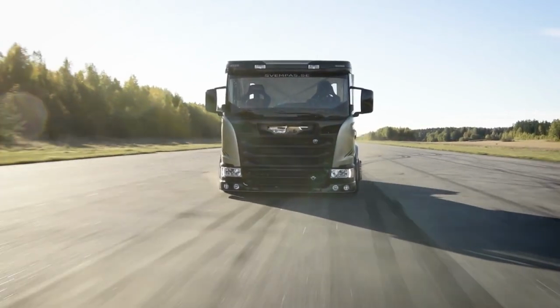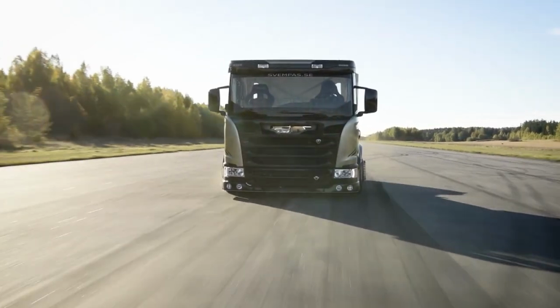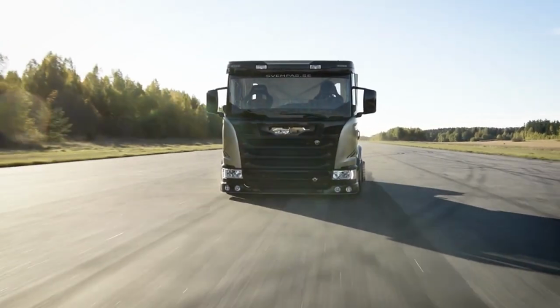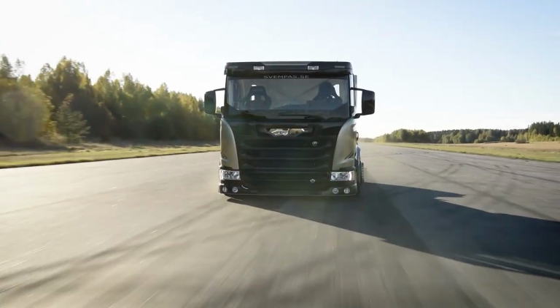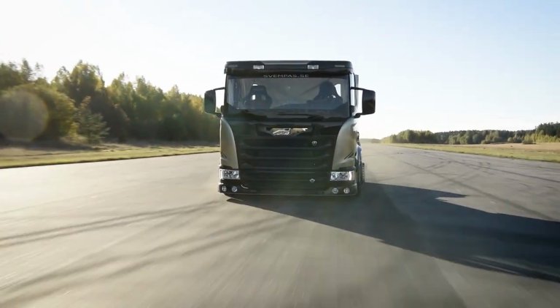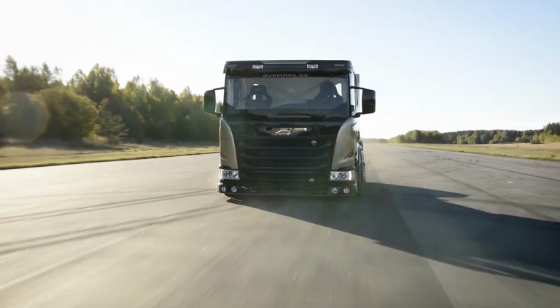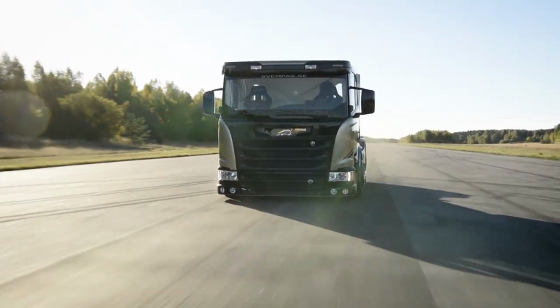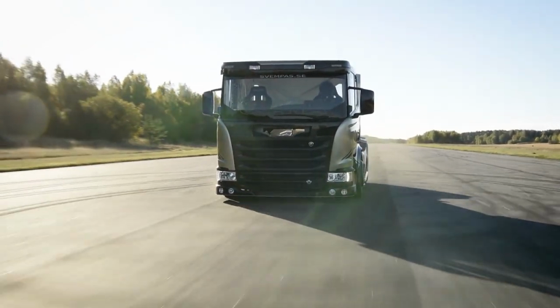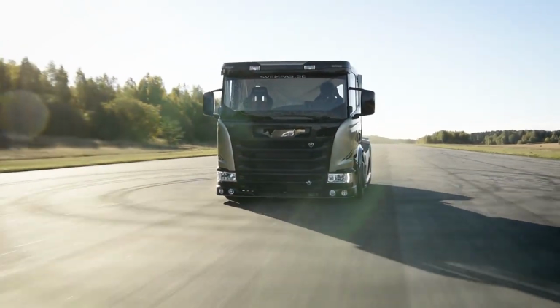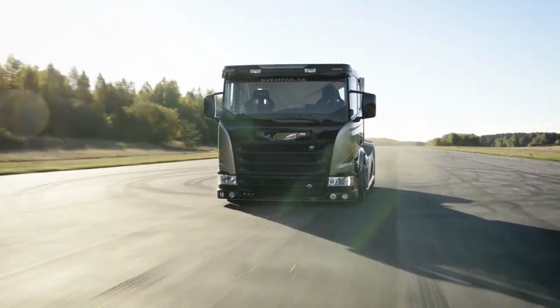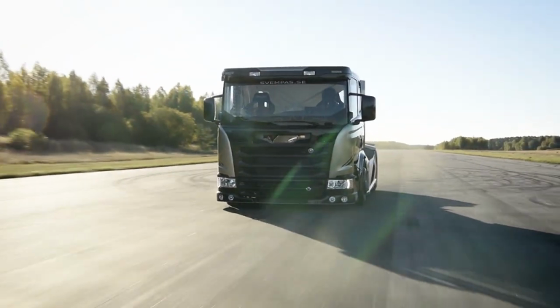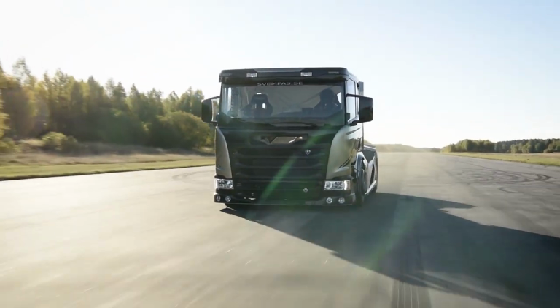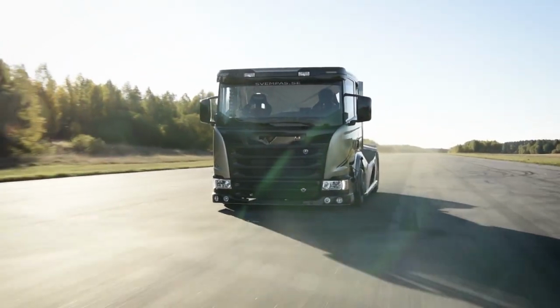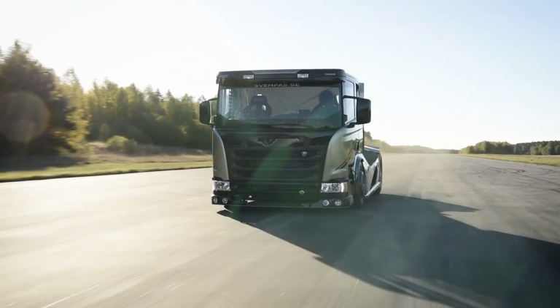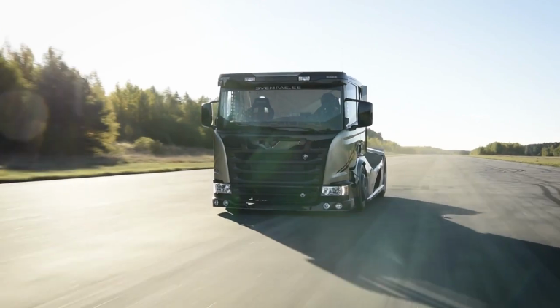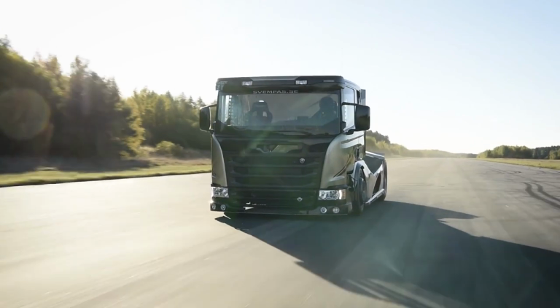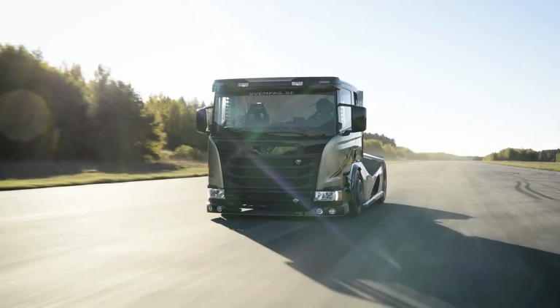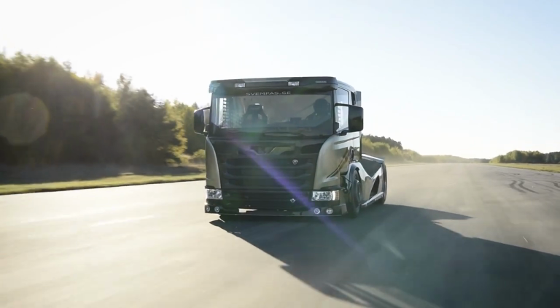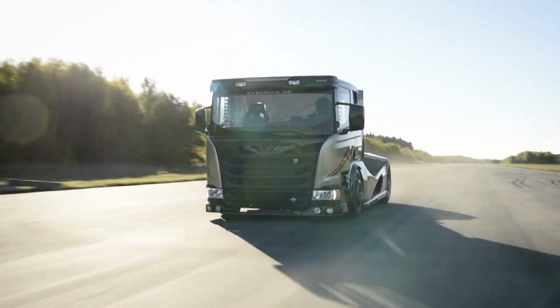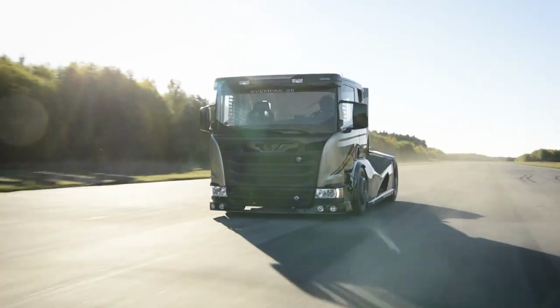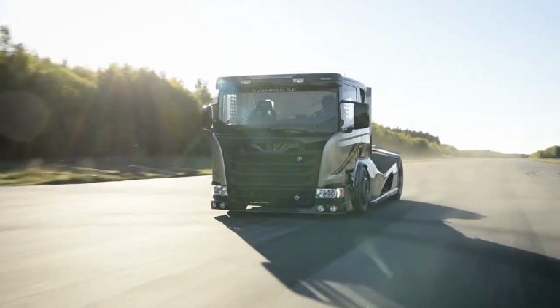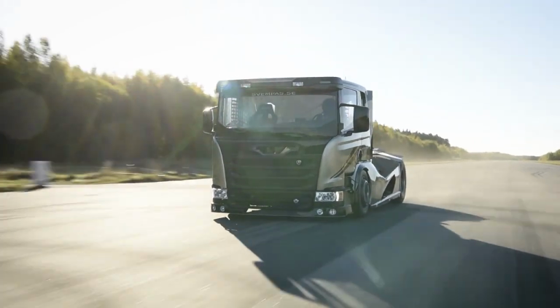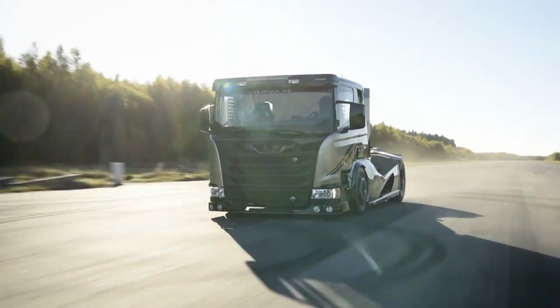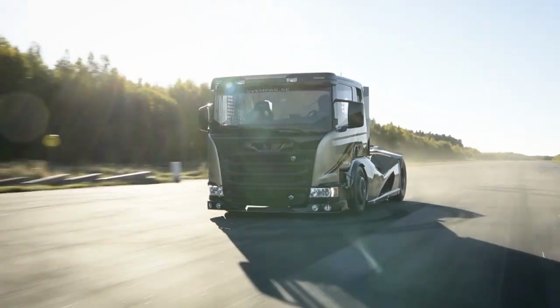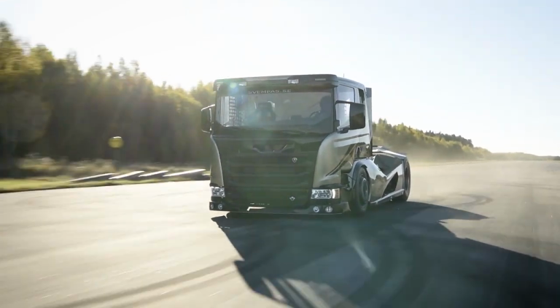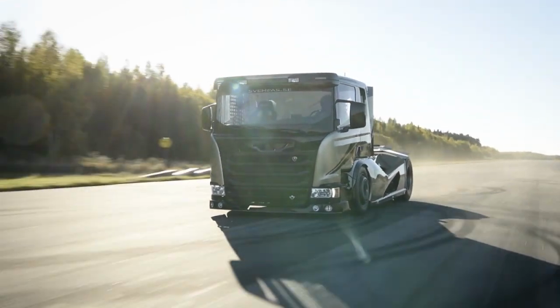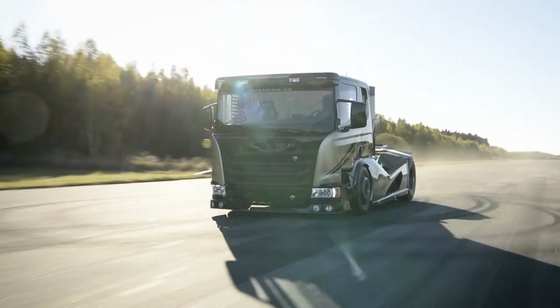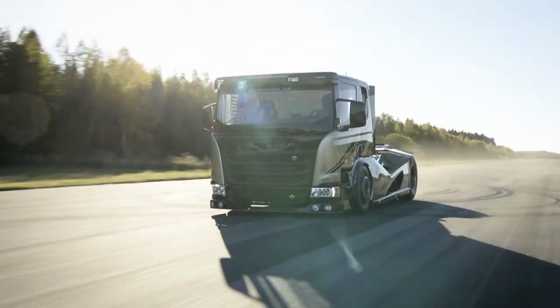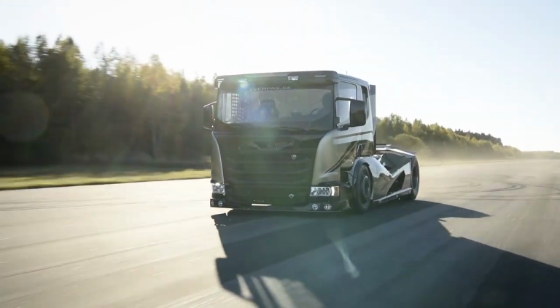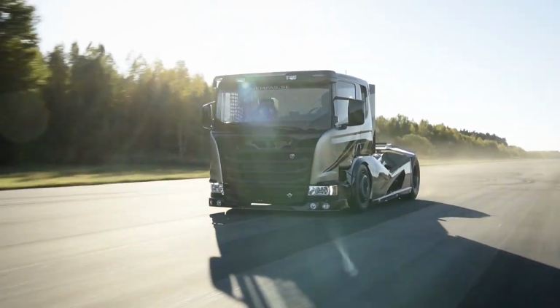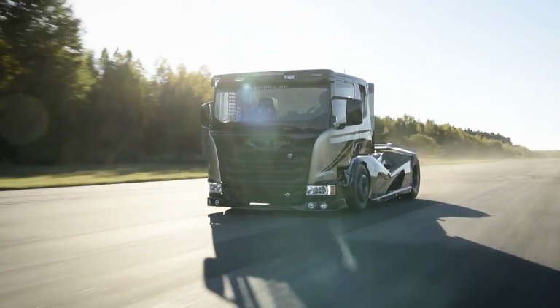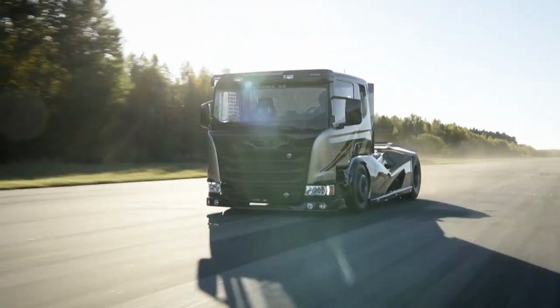With its sleek design, comfortable cab, and range of safety features, it is the perfect choice for drivers who demand the best.